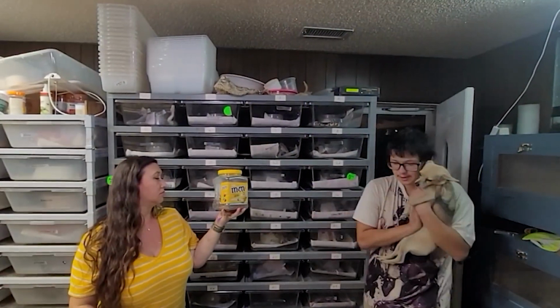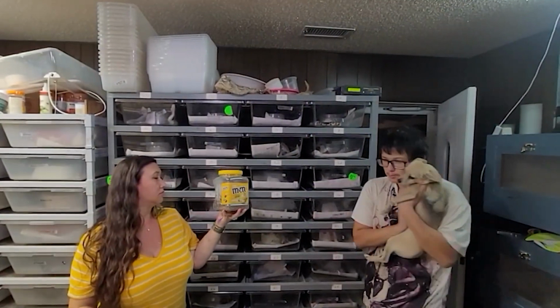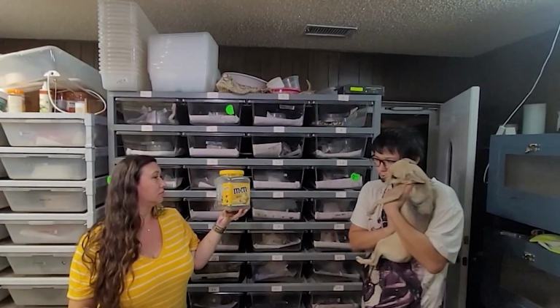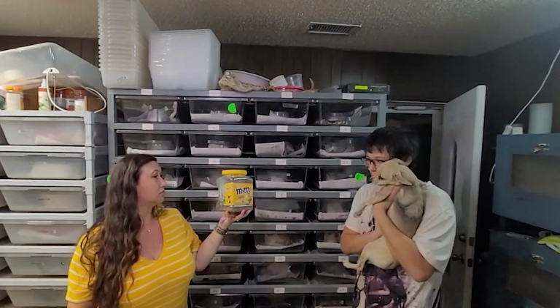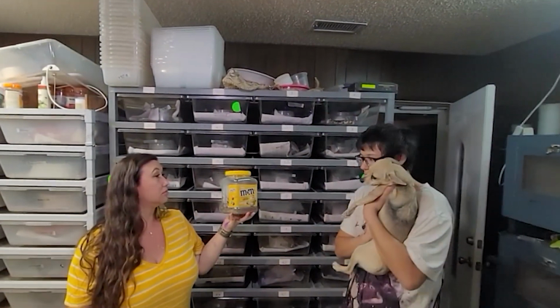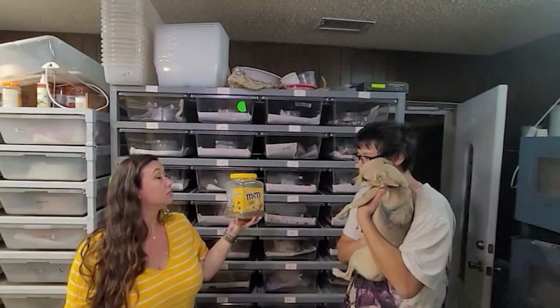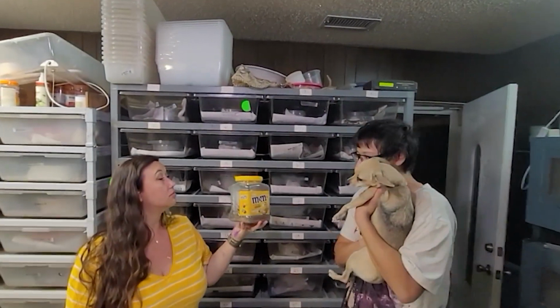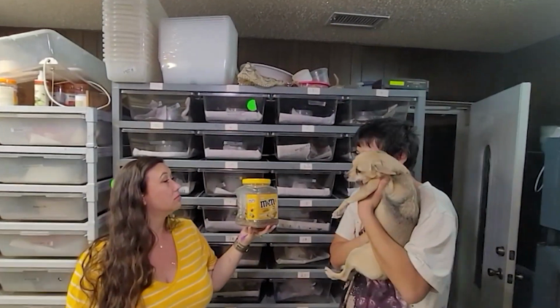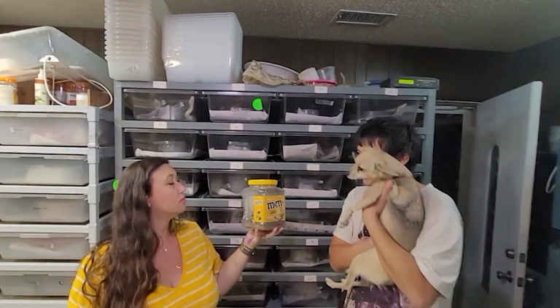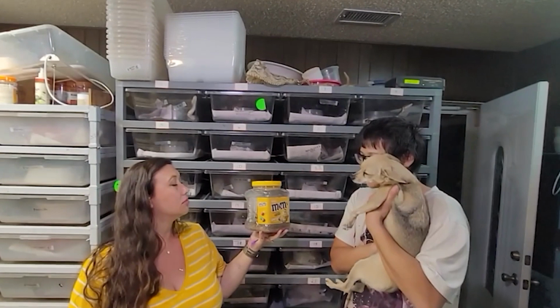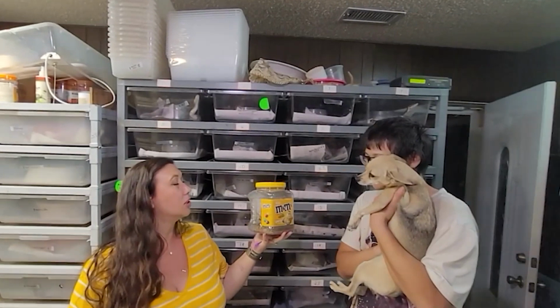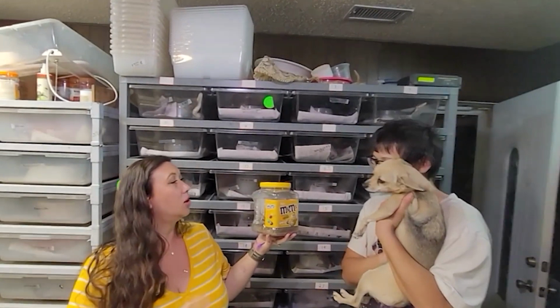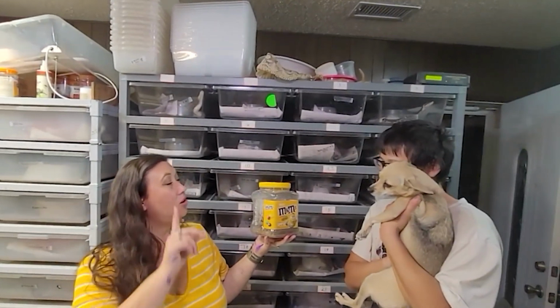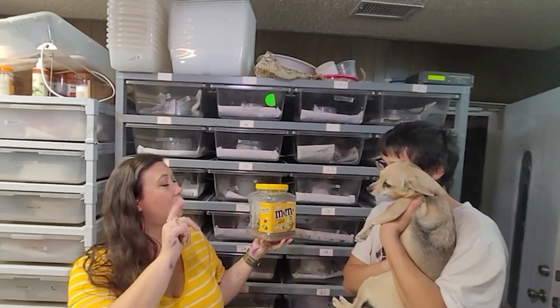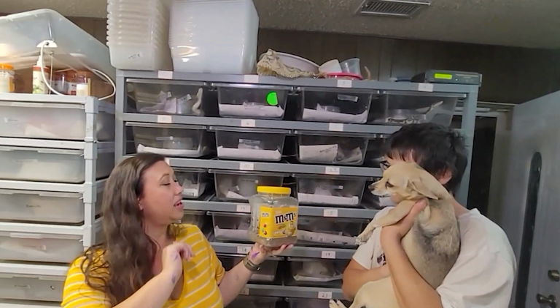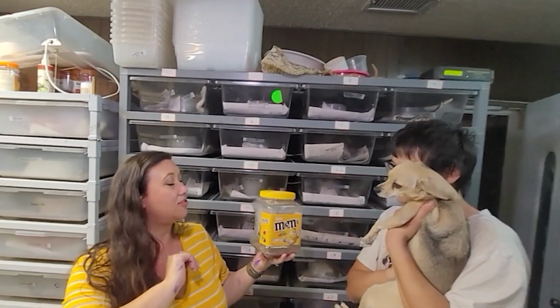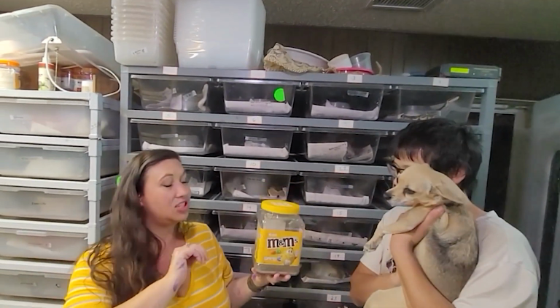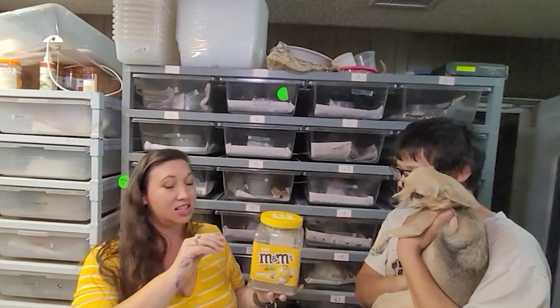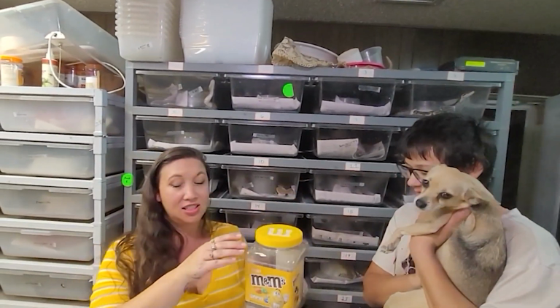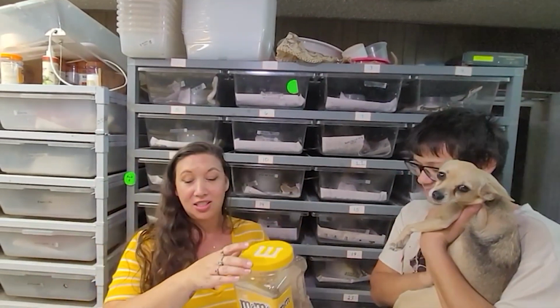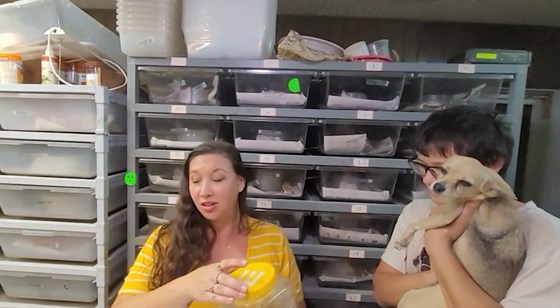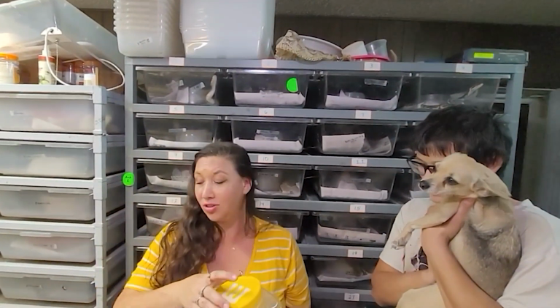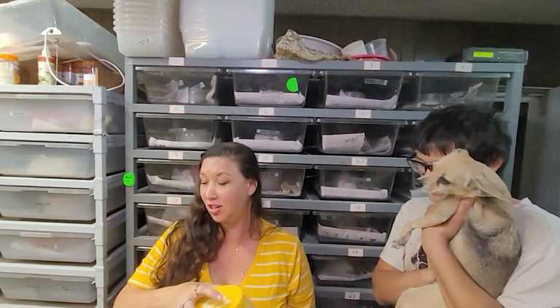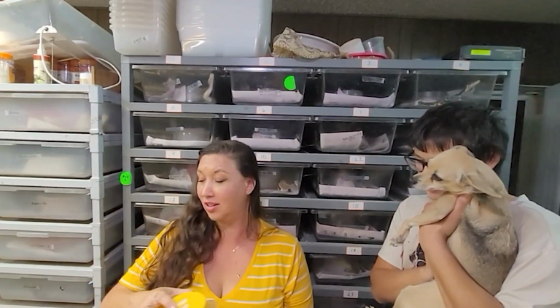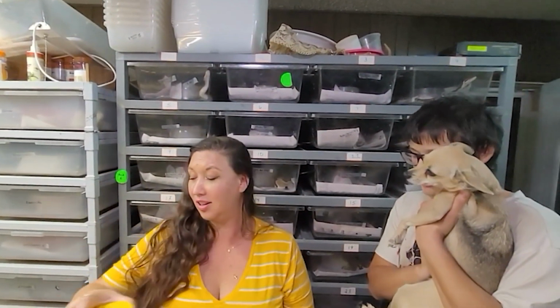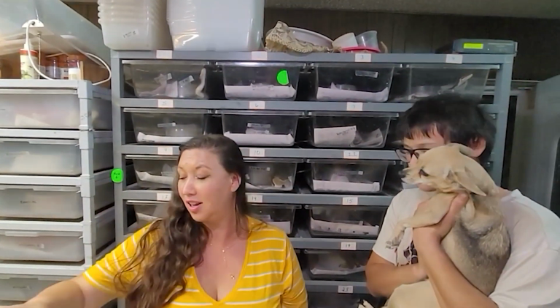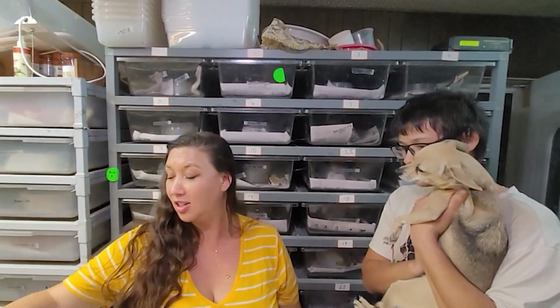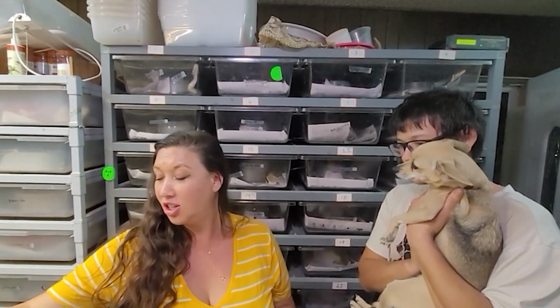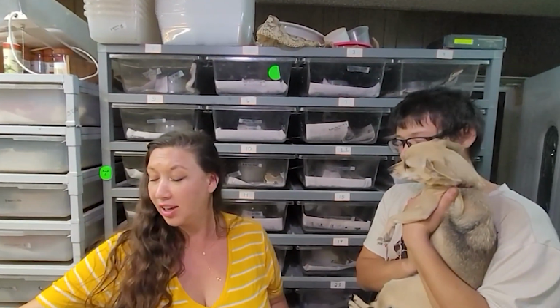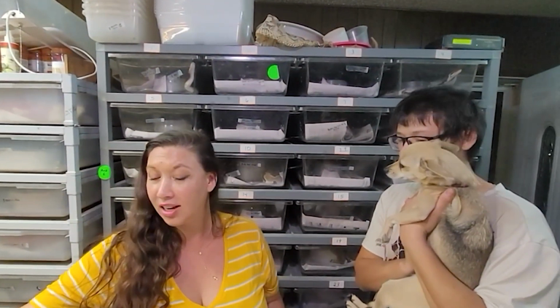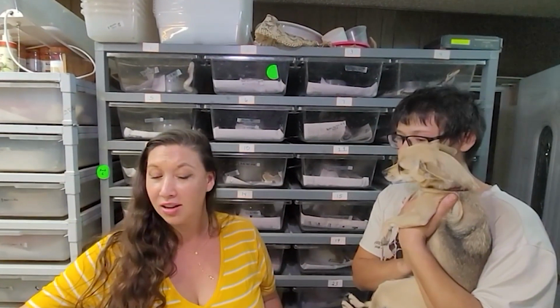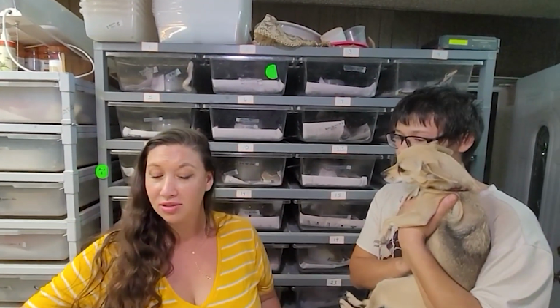Mom, I'm bored. Oh, I have just the solution — check it out.